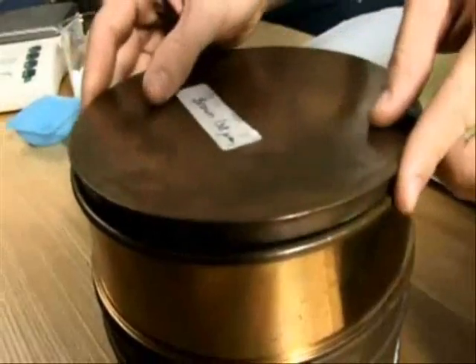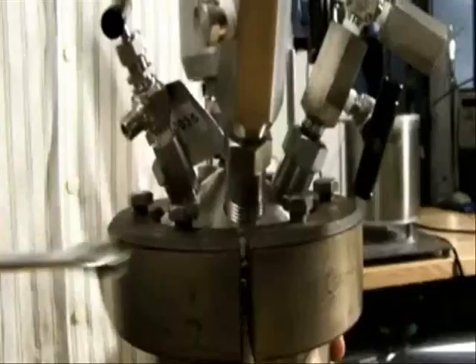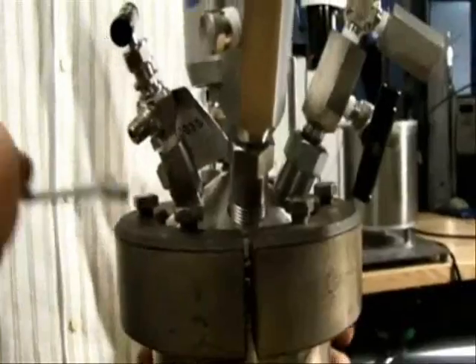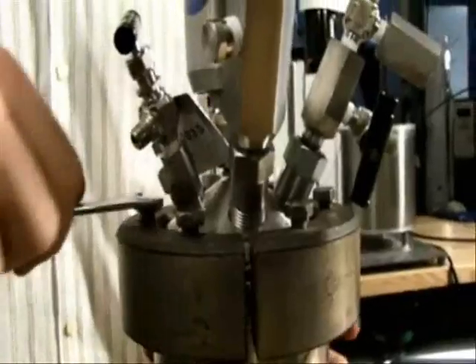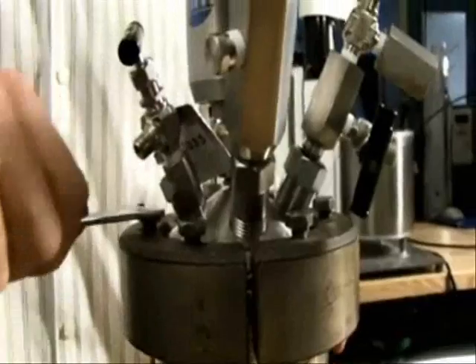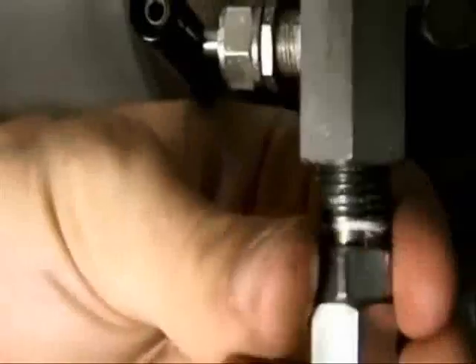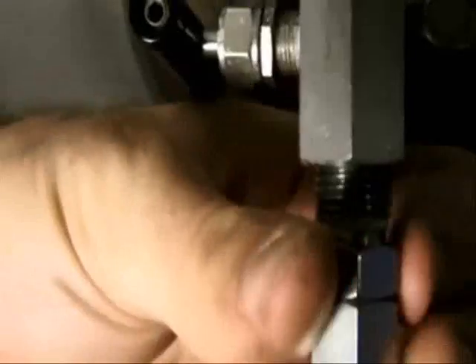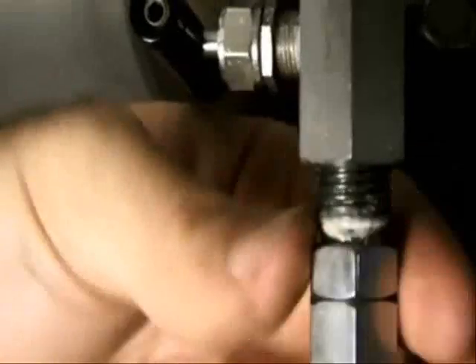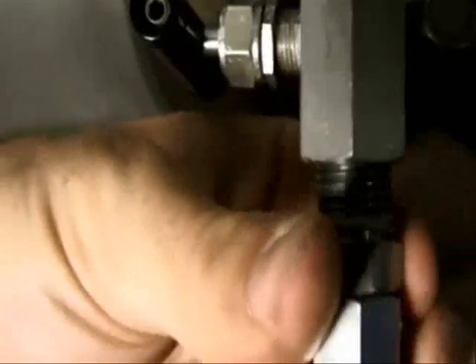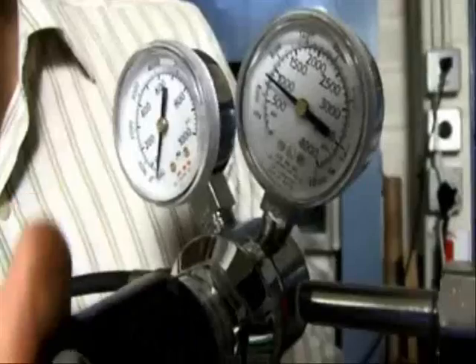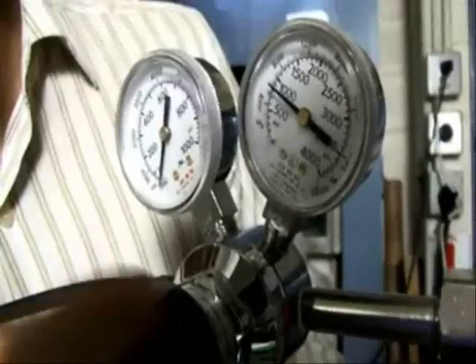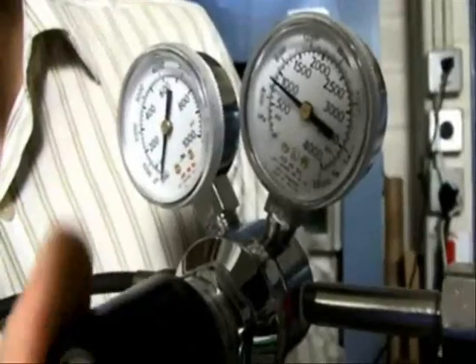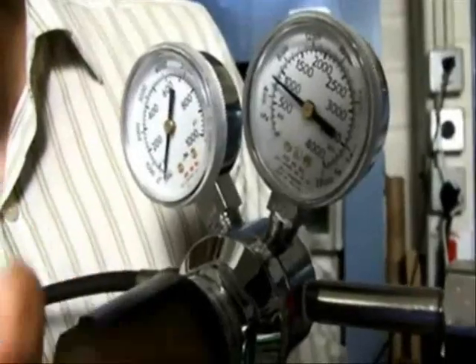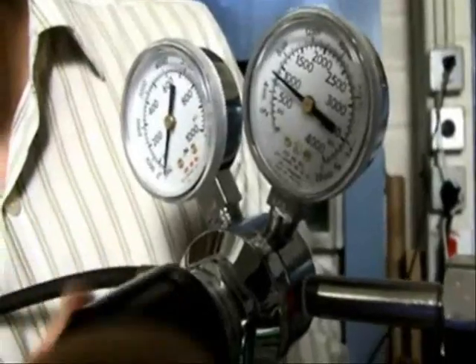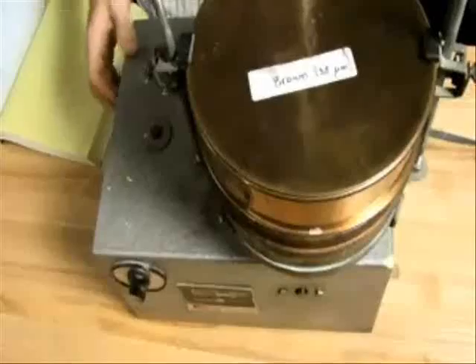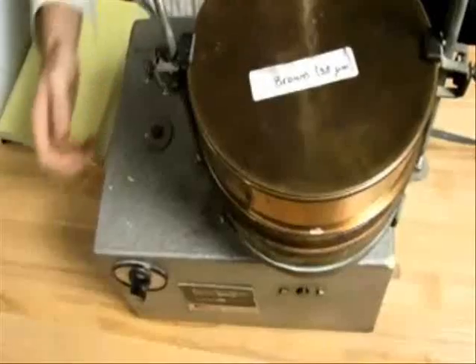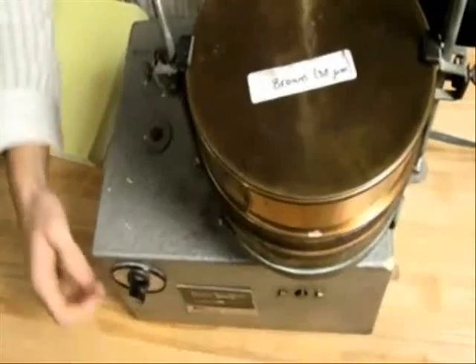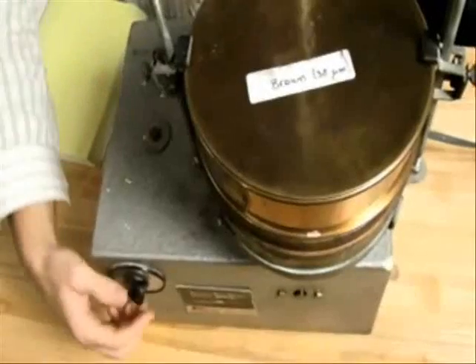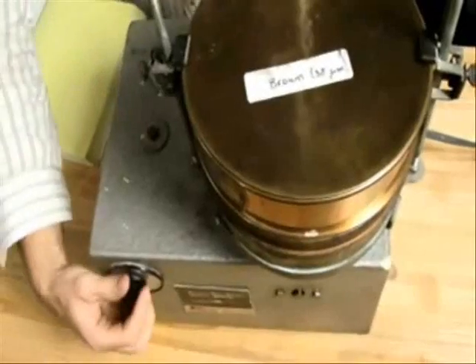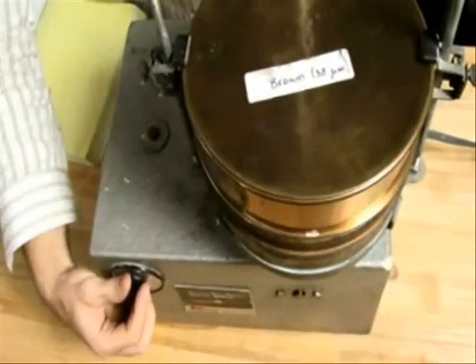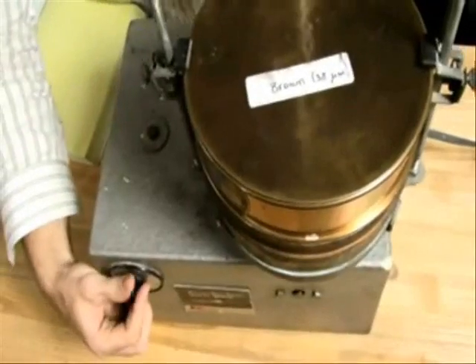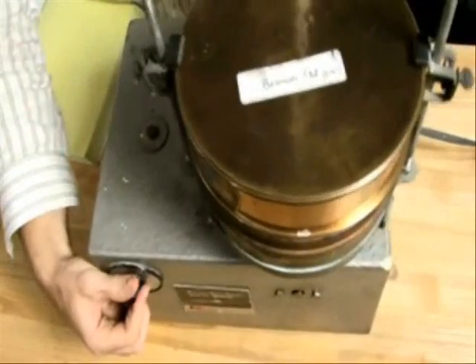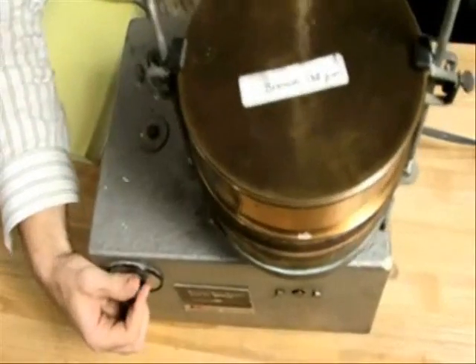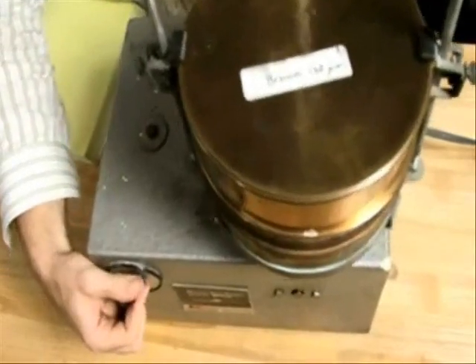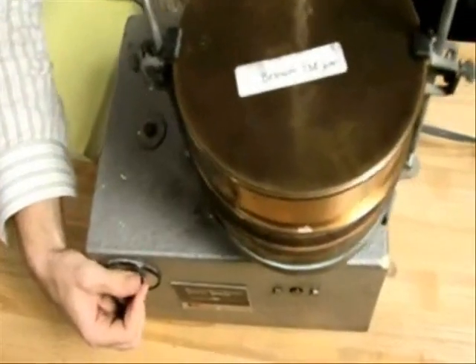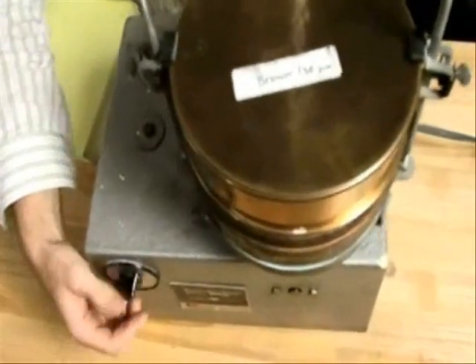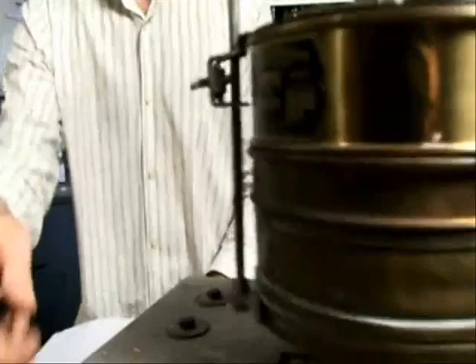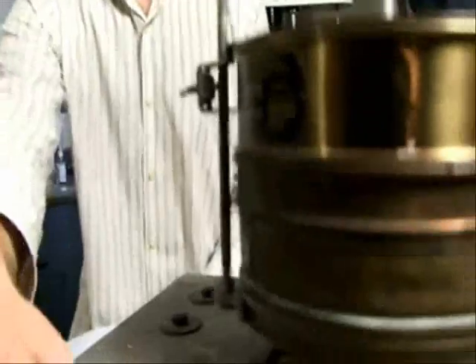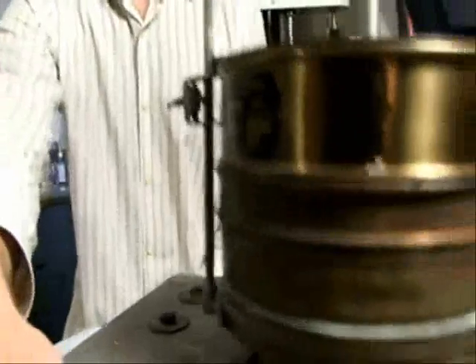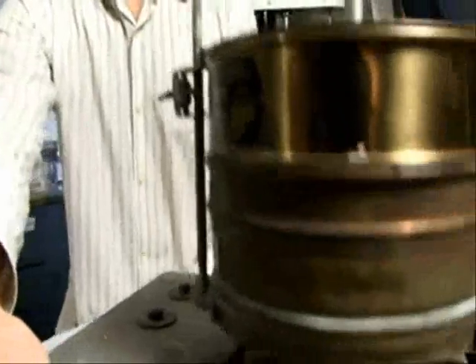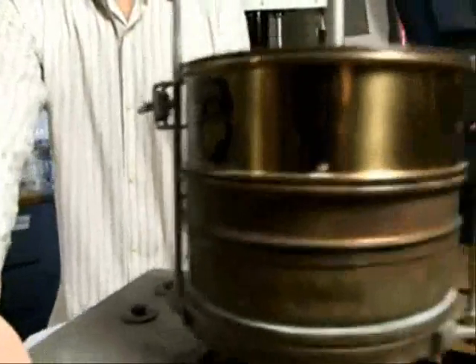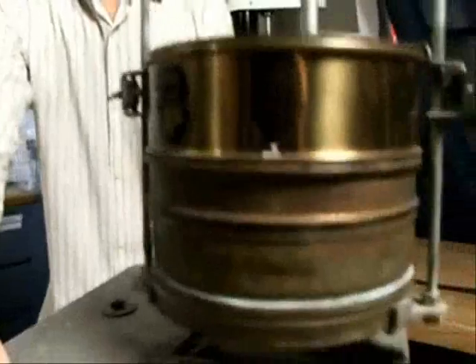So Klaus is trying to figure out a way to speed it up — in the lab.